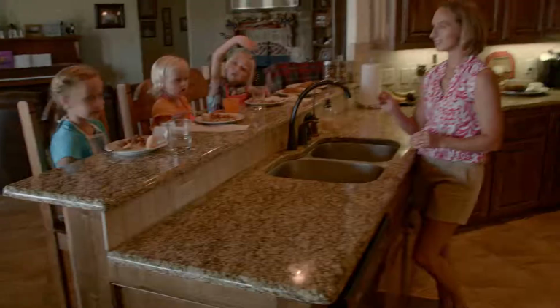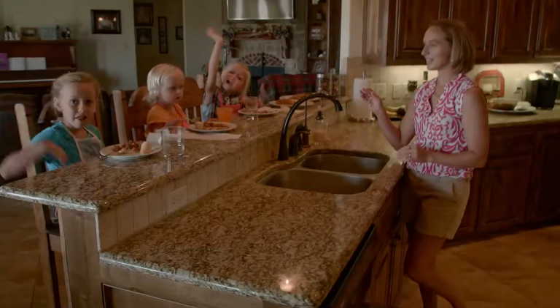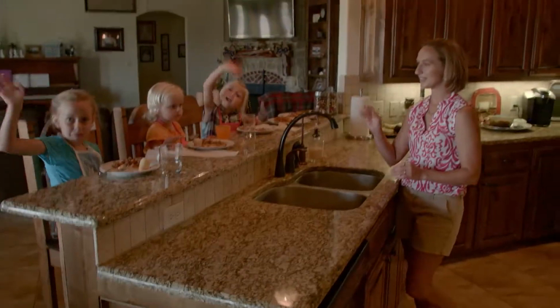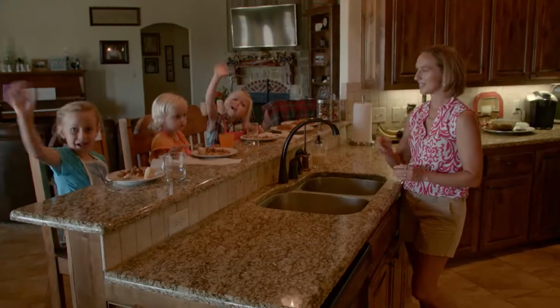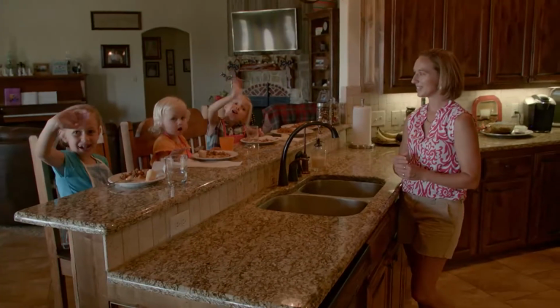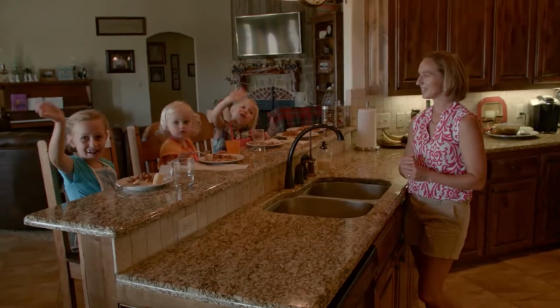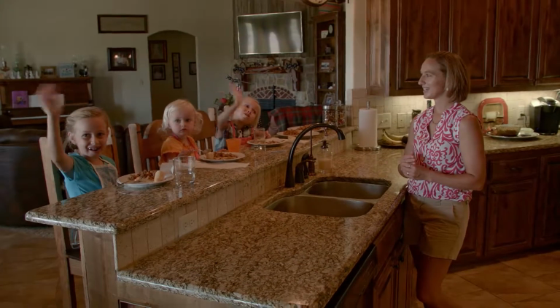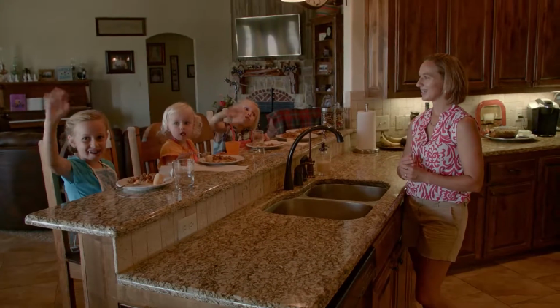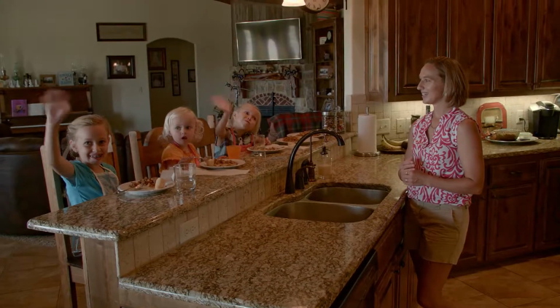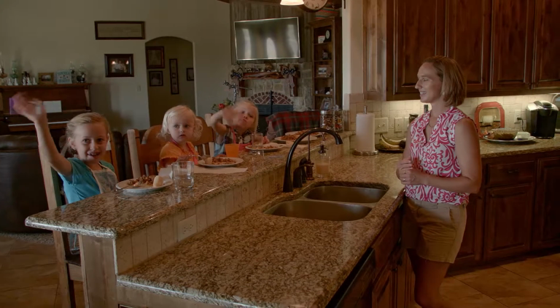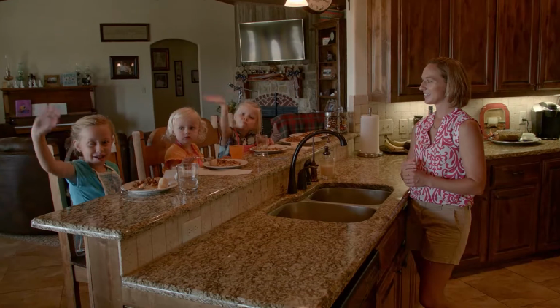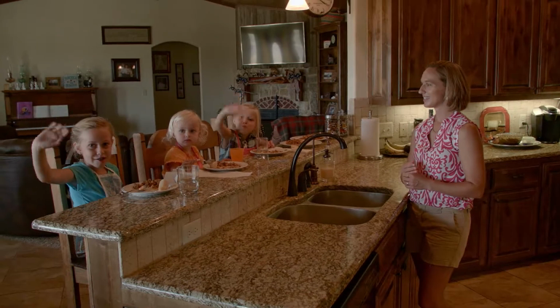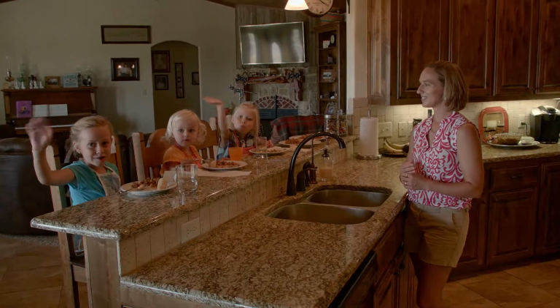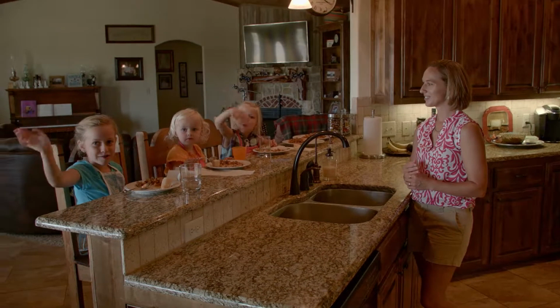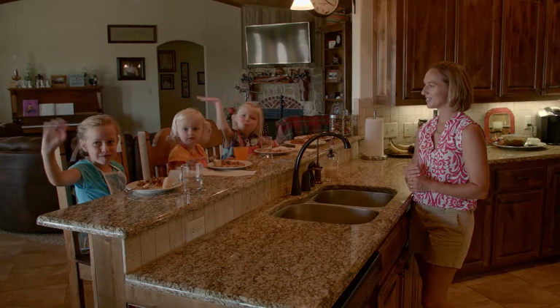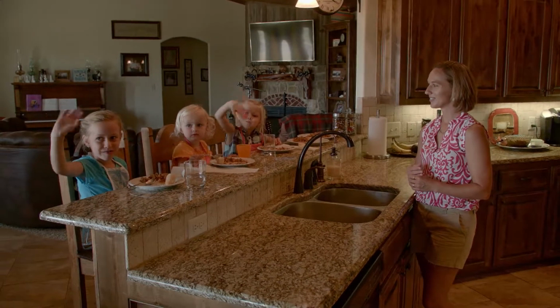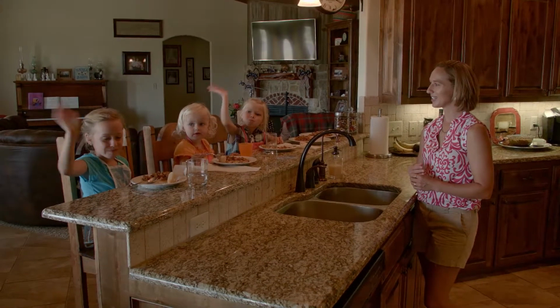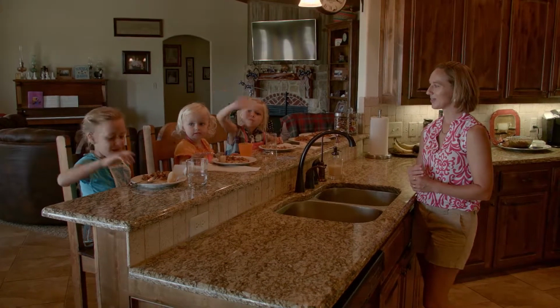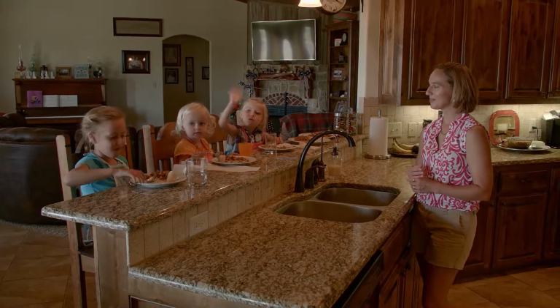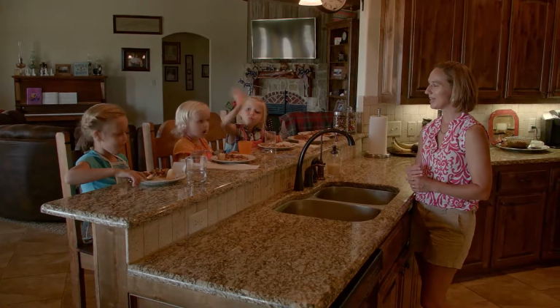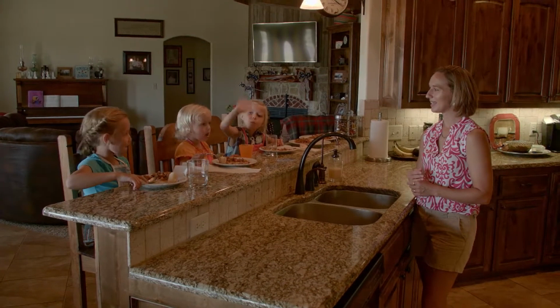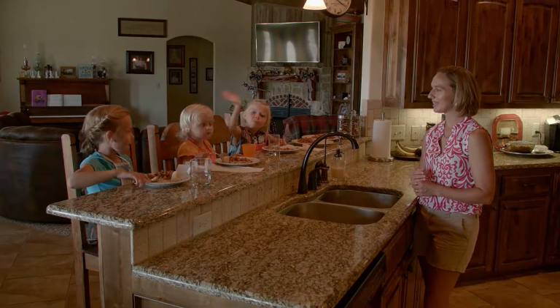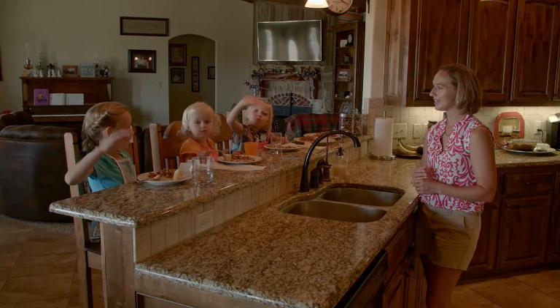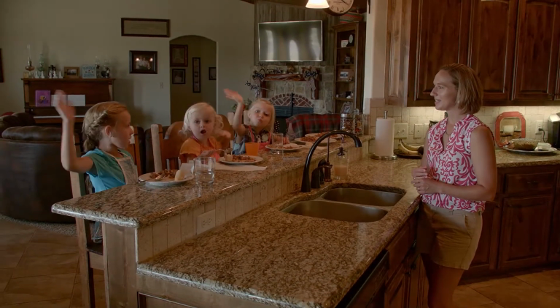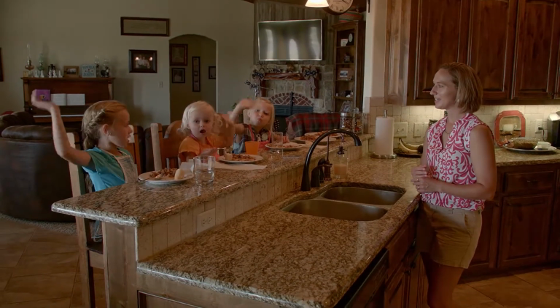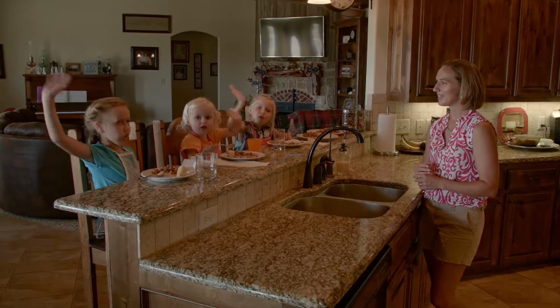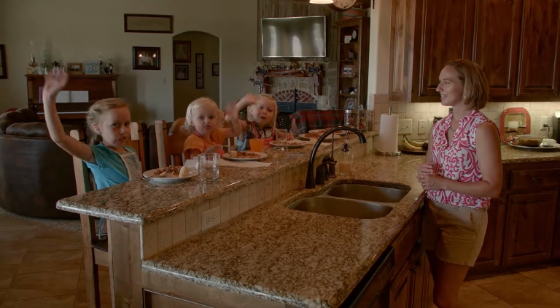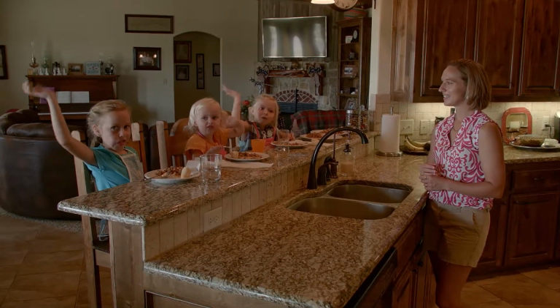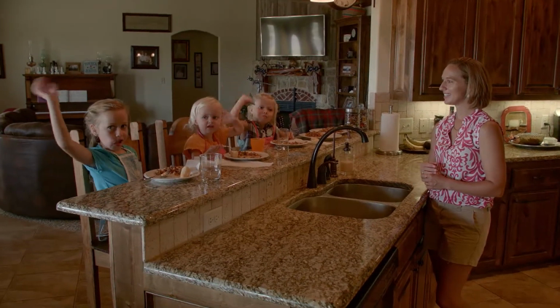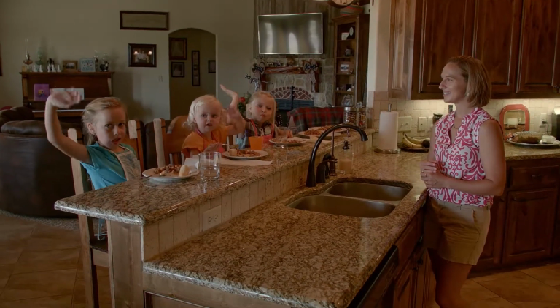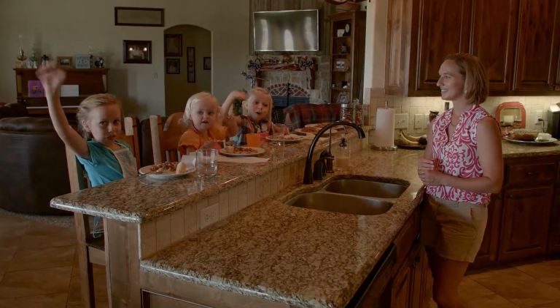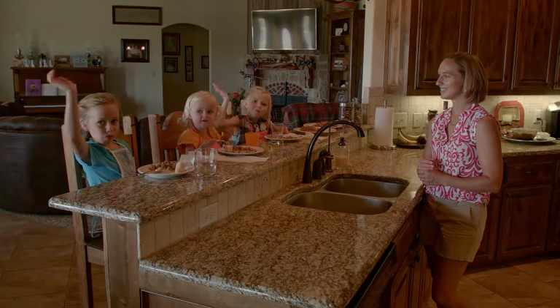Bye. Thank you. Cricket, wave goodbye. Bye. Thank you. Bye.